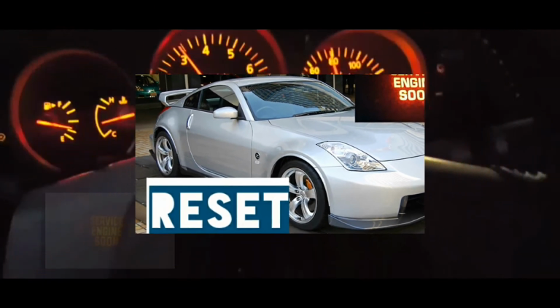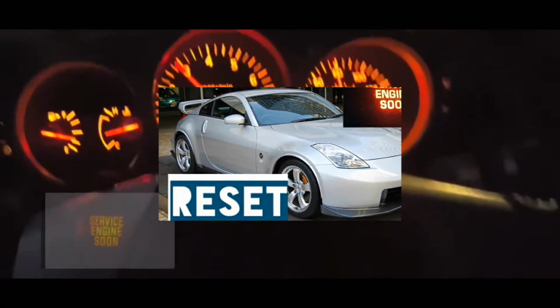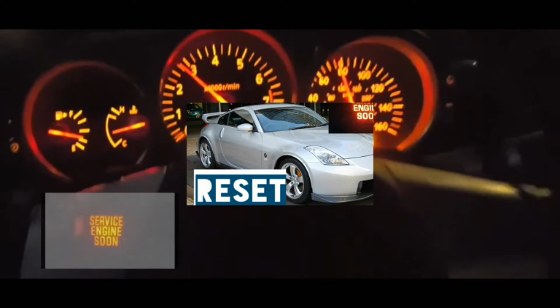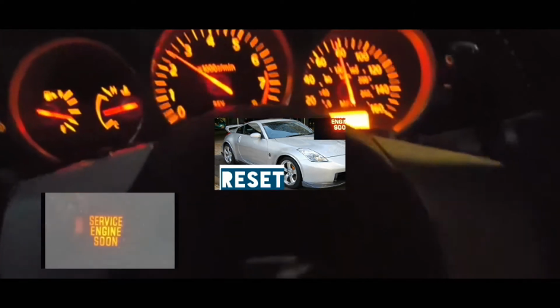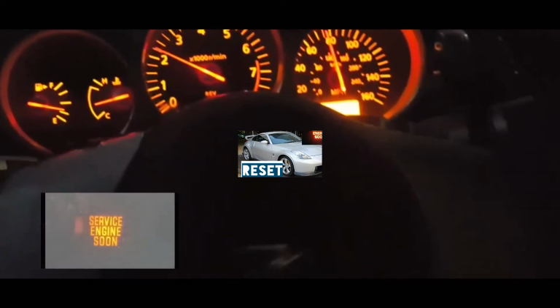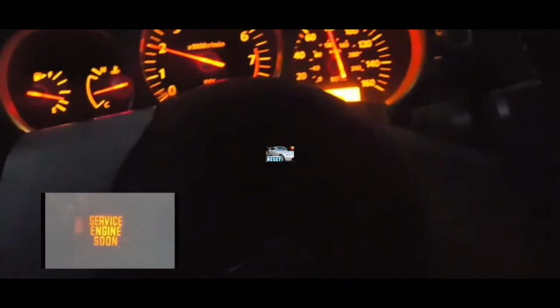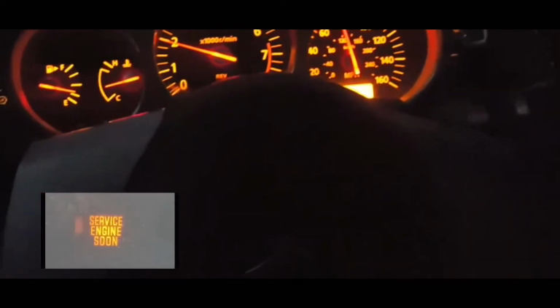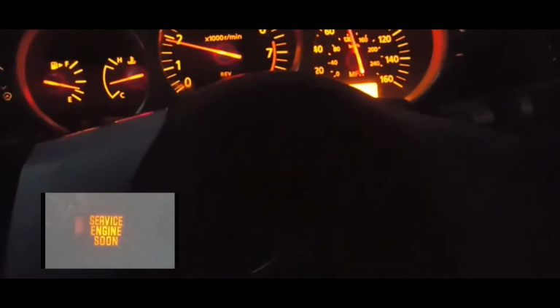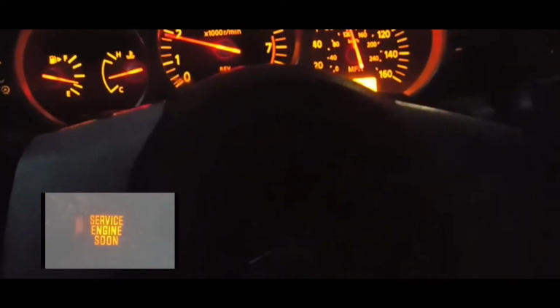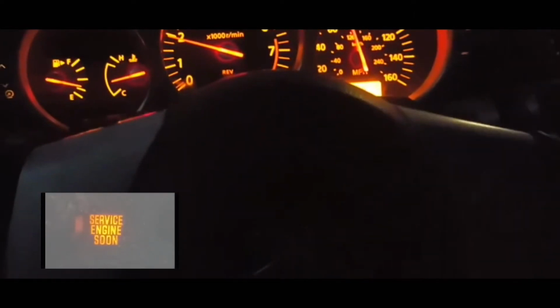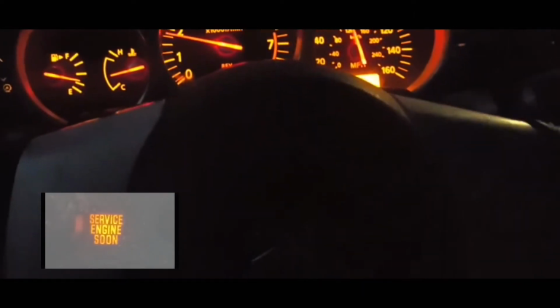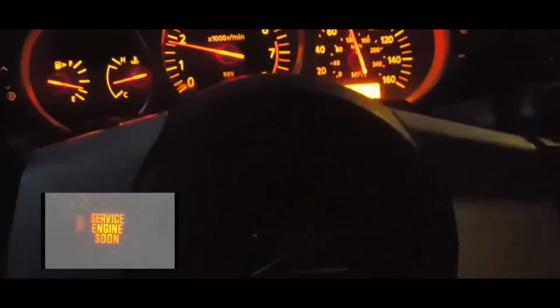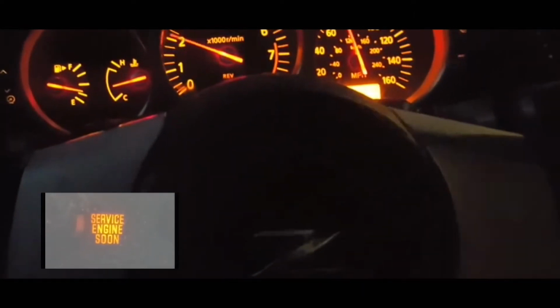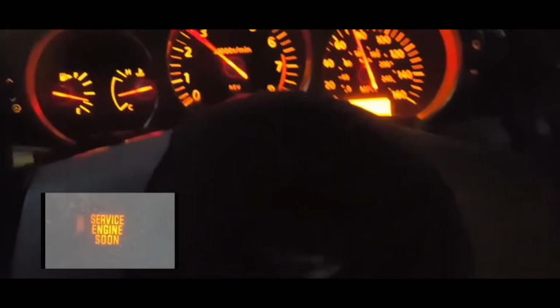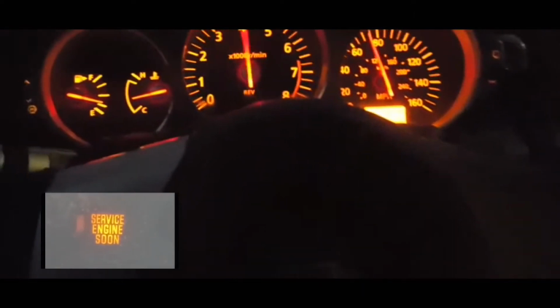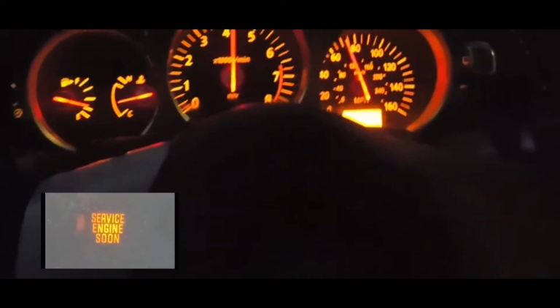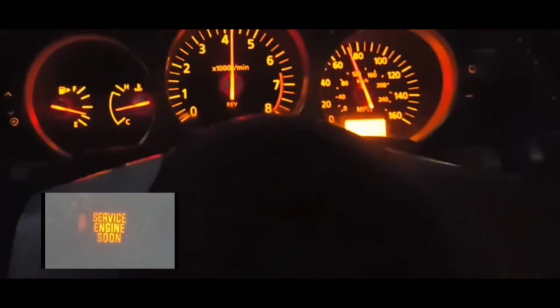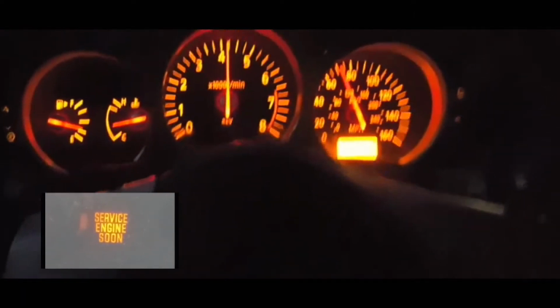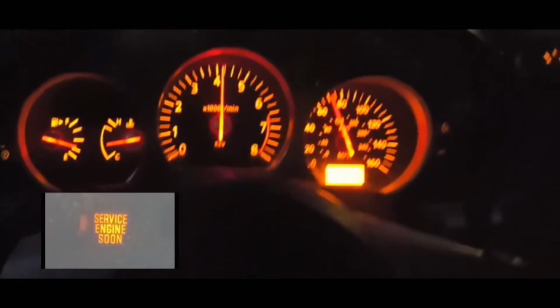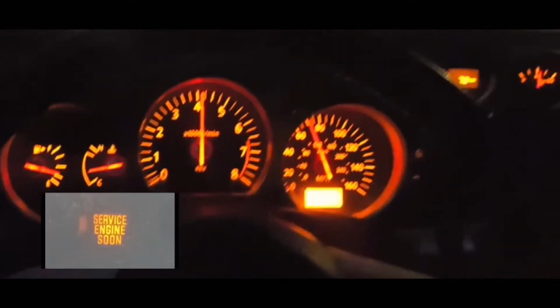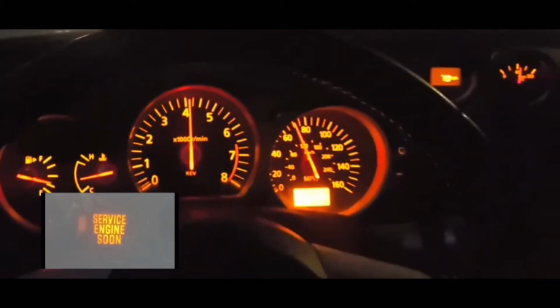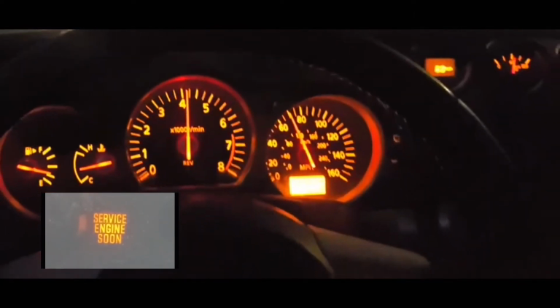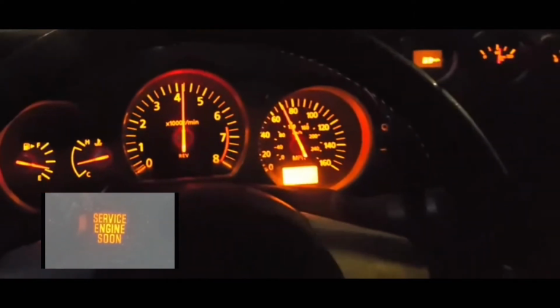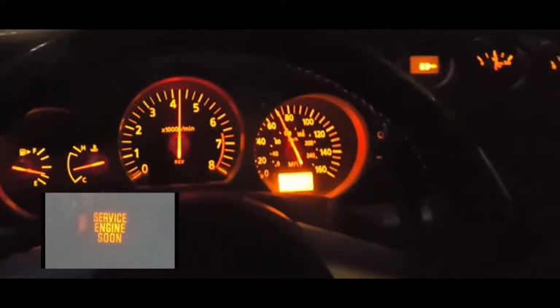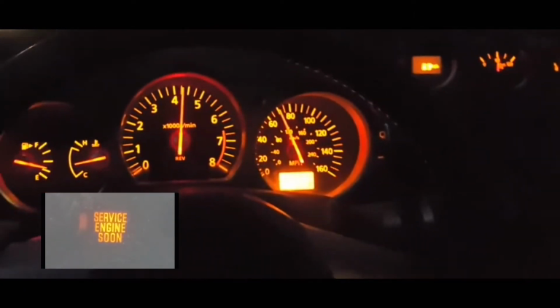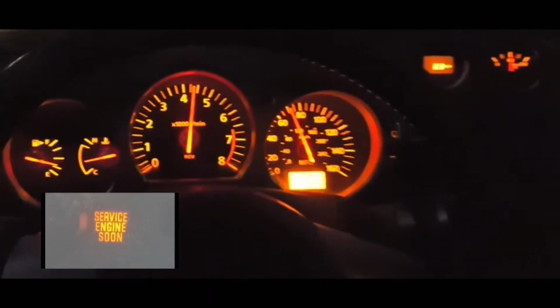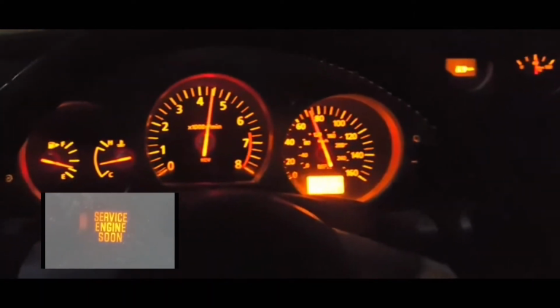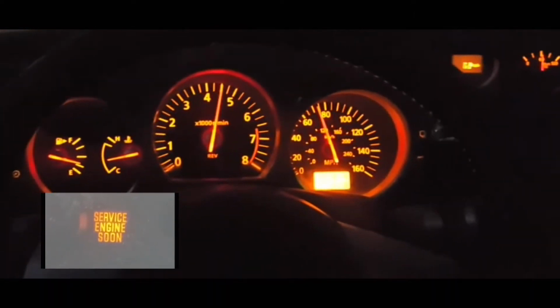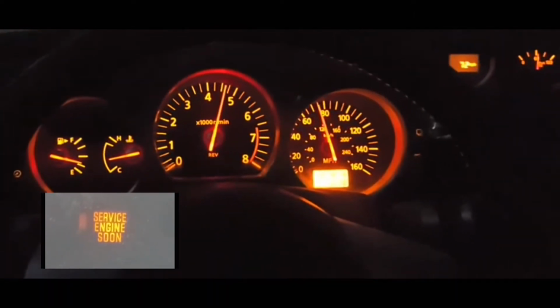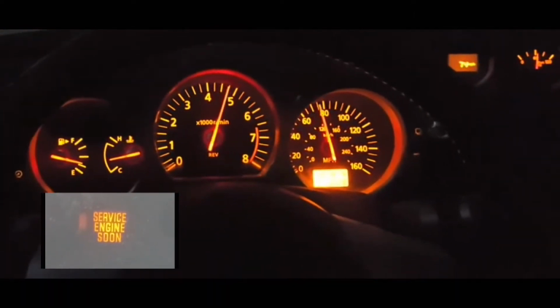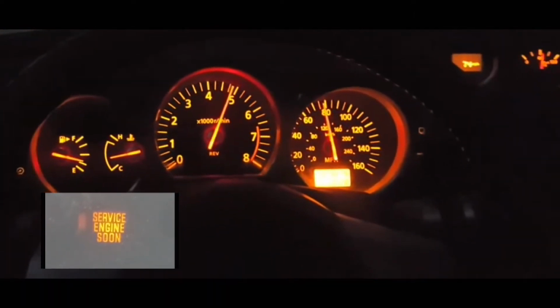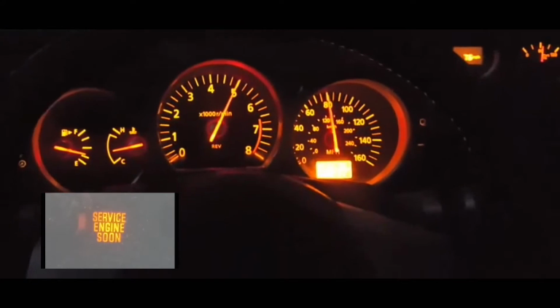How to reset the service engine soon light. Hey guys, what's up? Let's do this video on how to reset the service engine soon light.